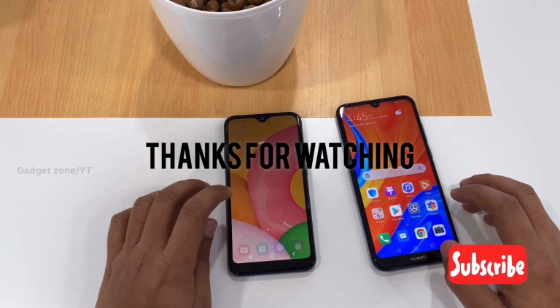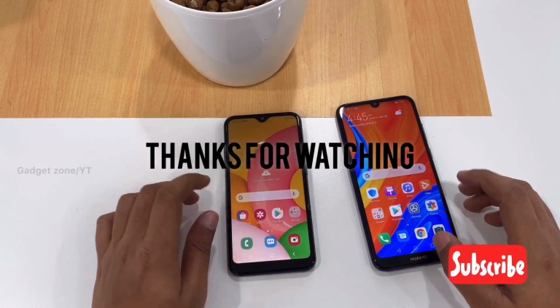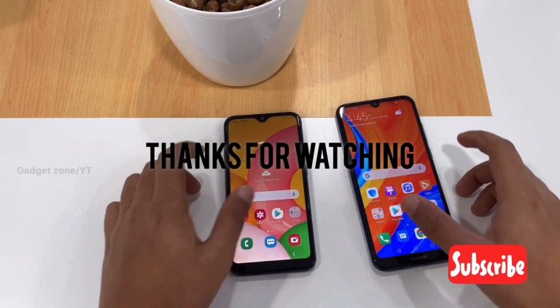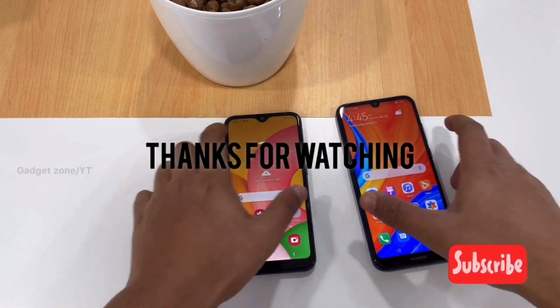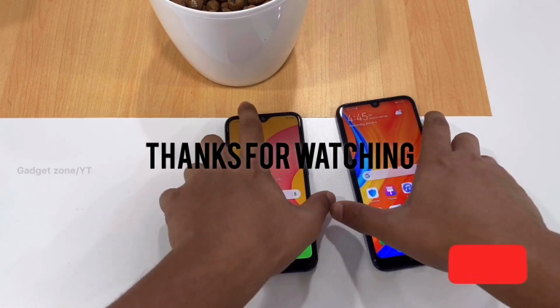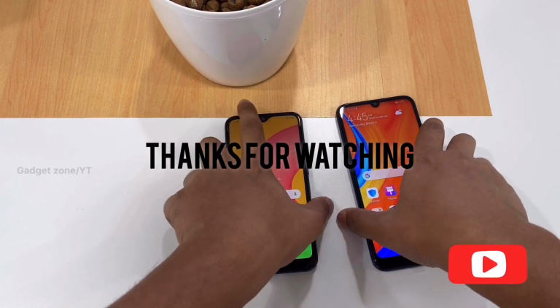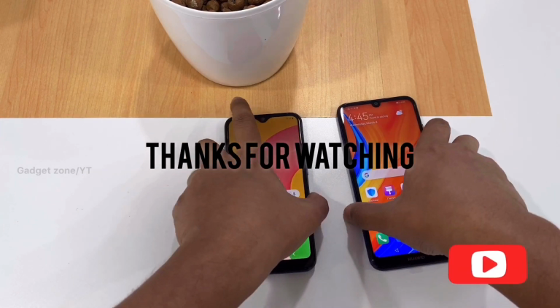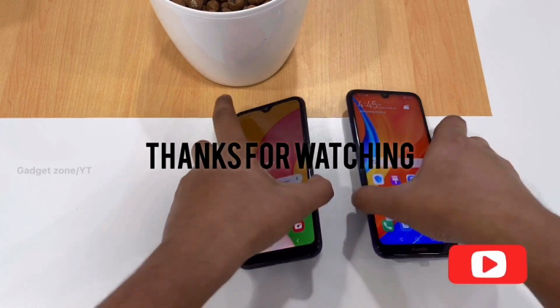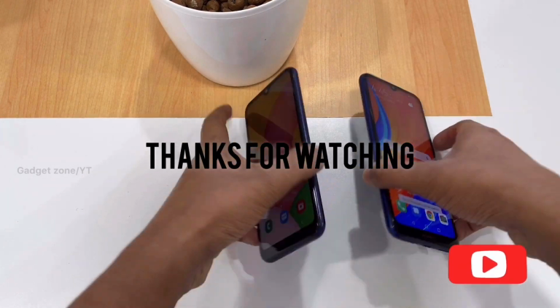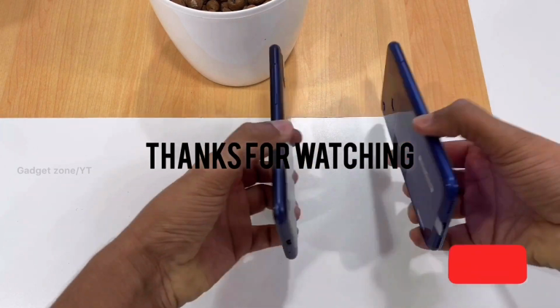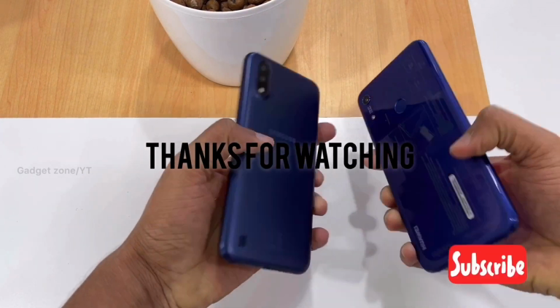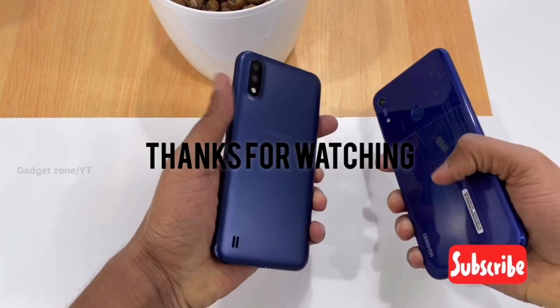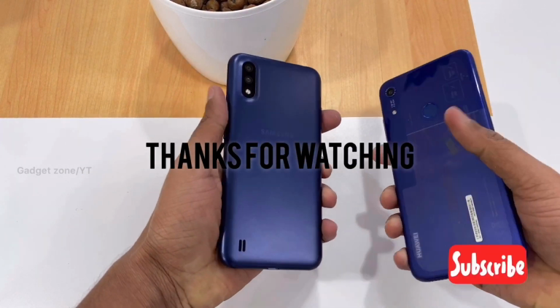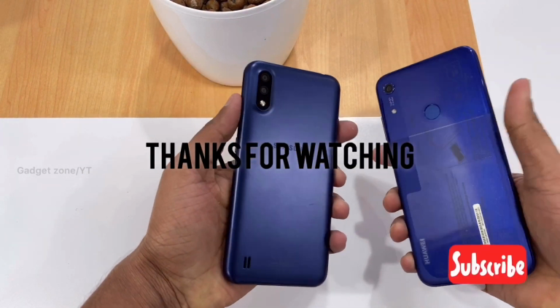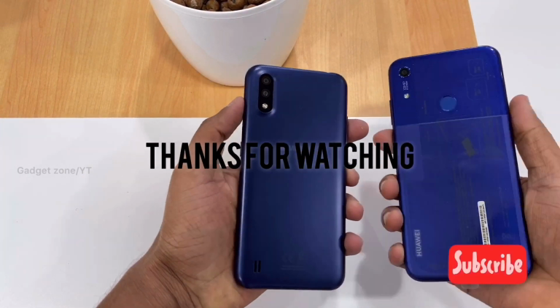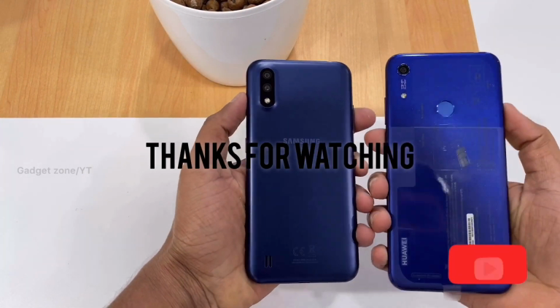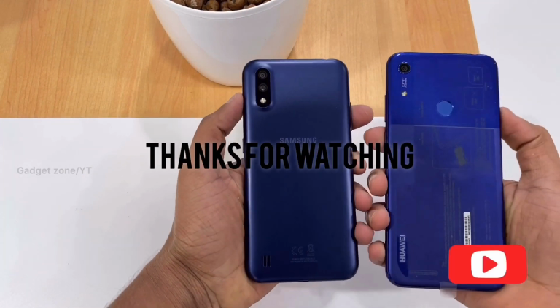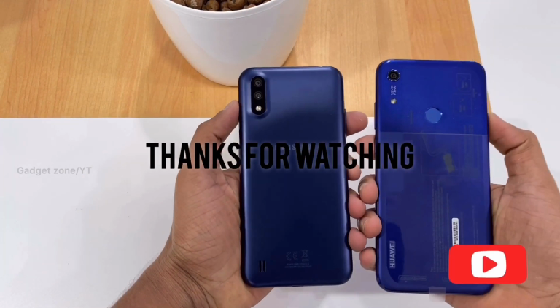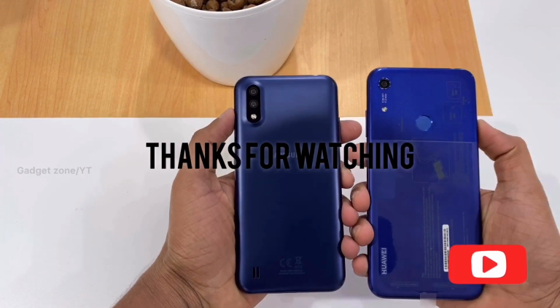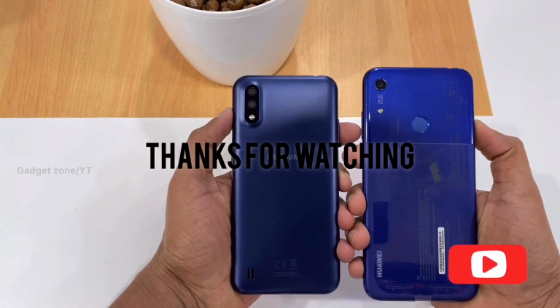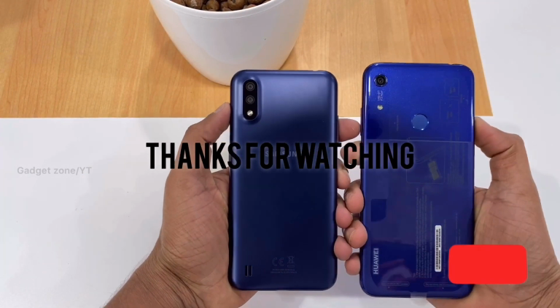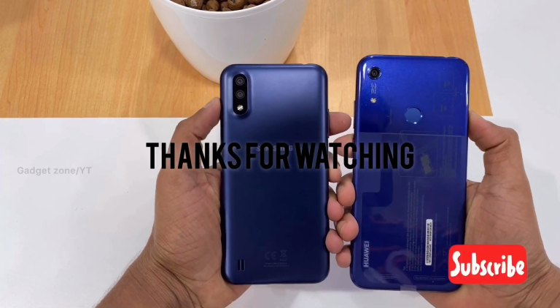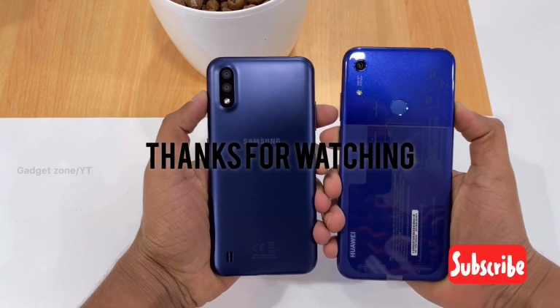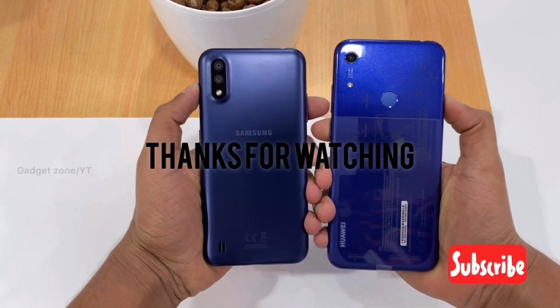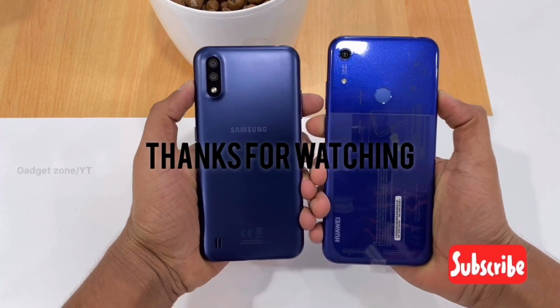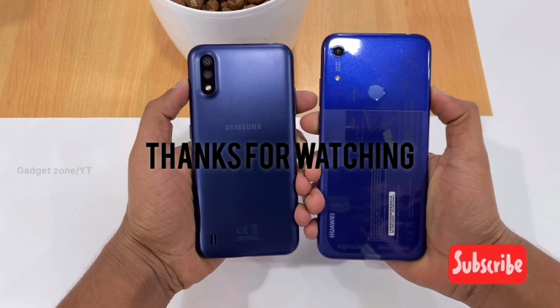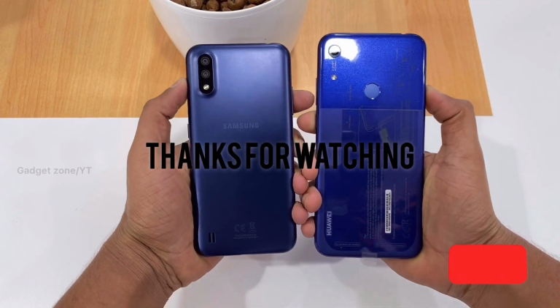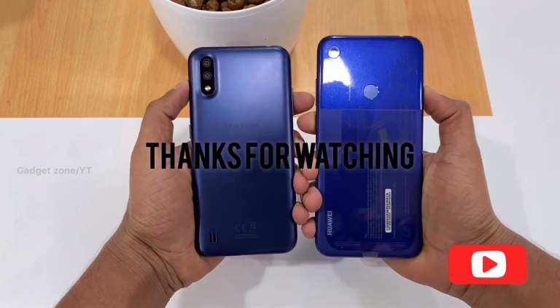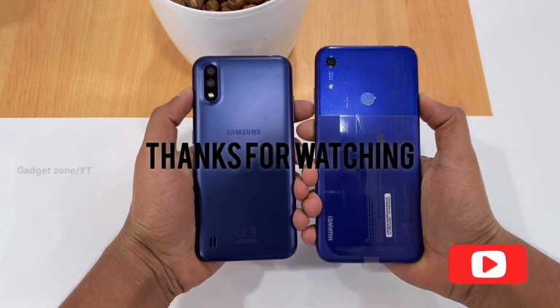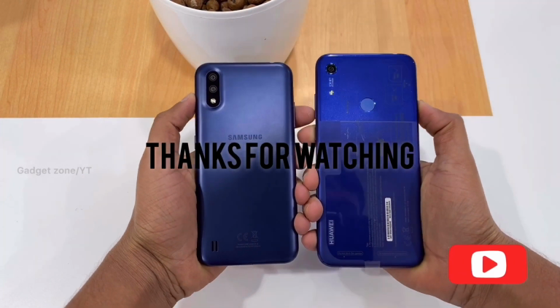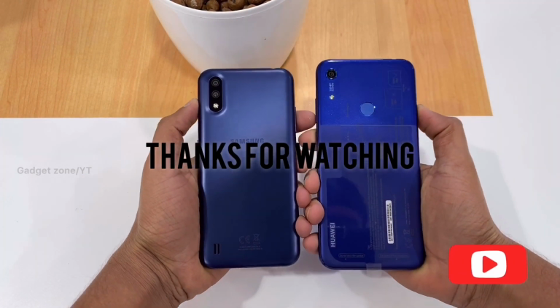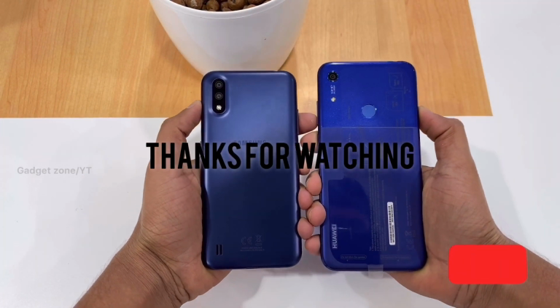Thanks for watching, hope you liked the video. Please consider subscribing. See you in another video. Thank you.